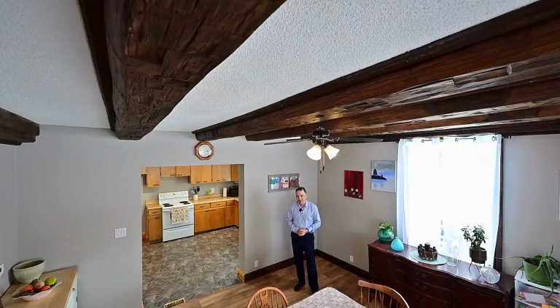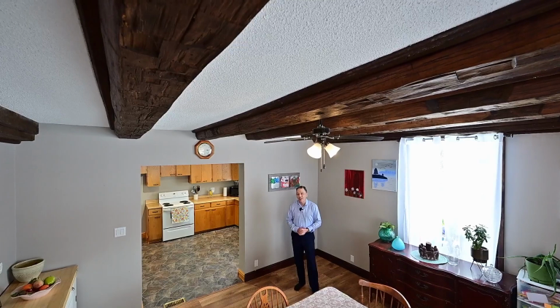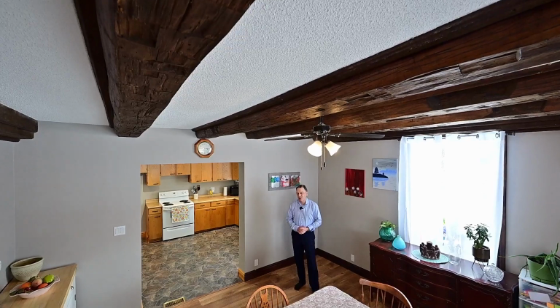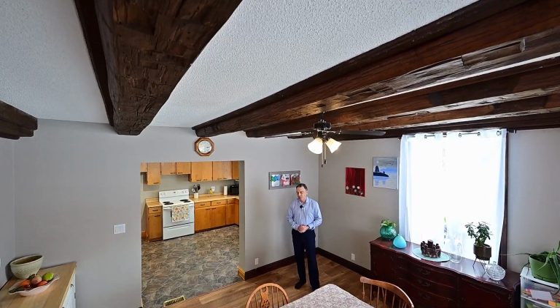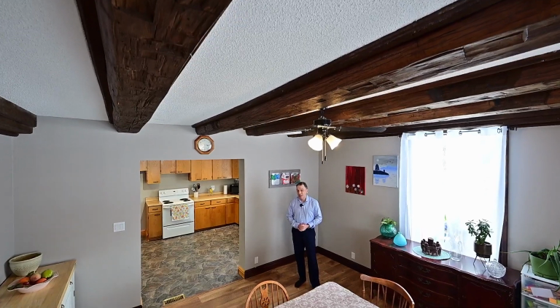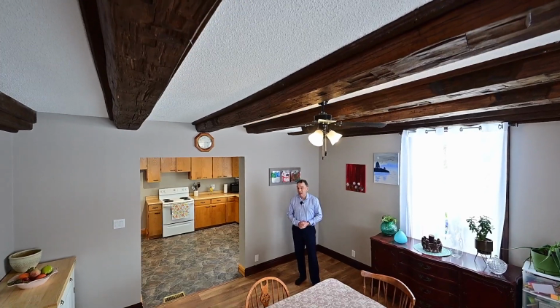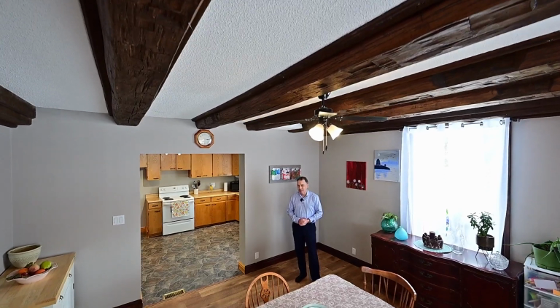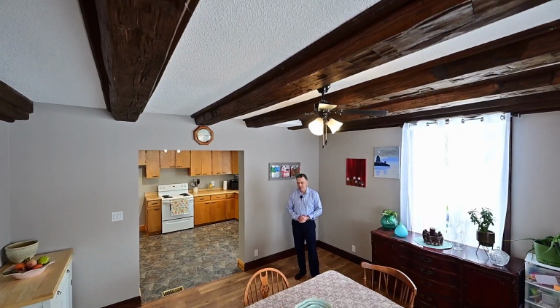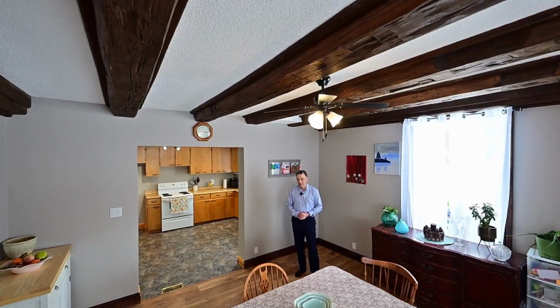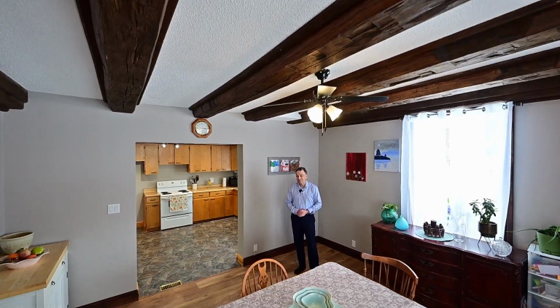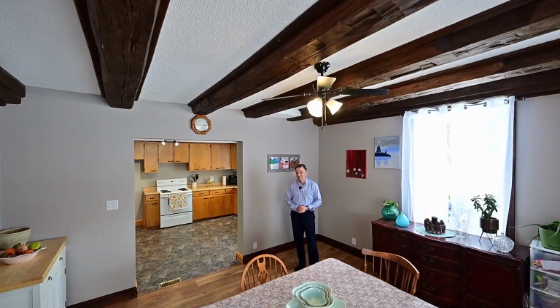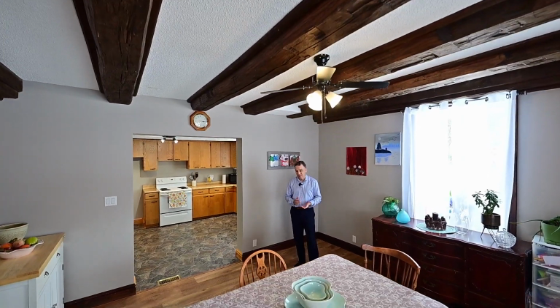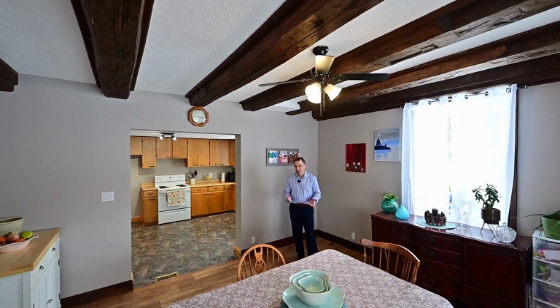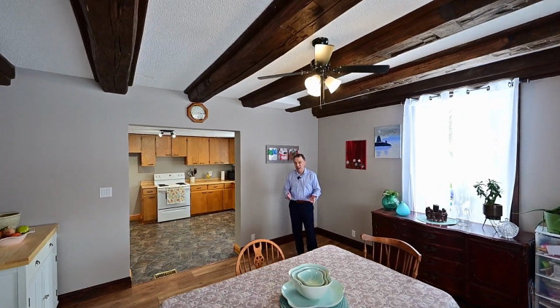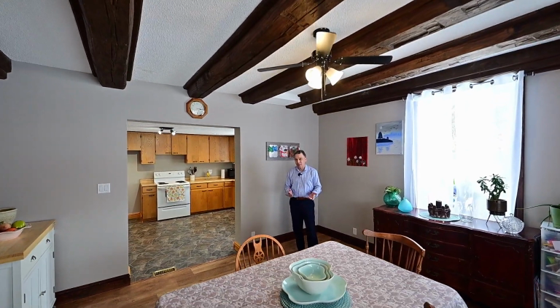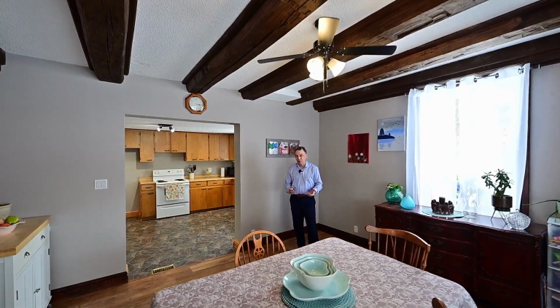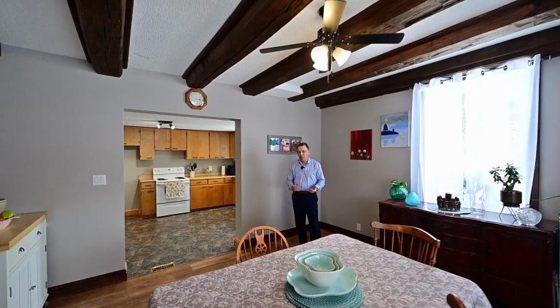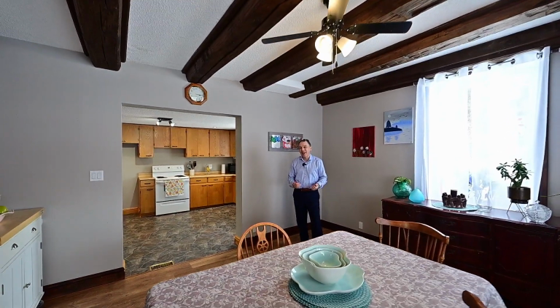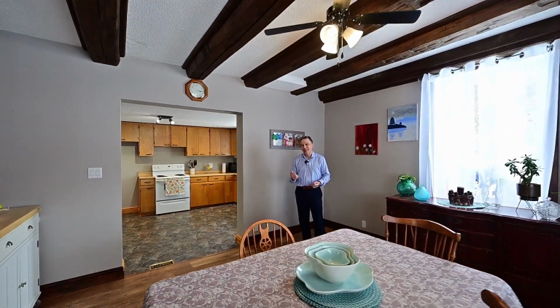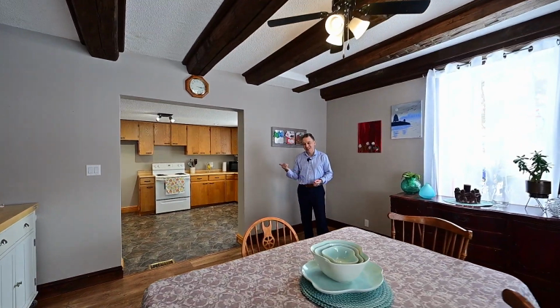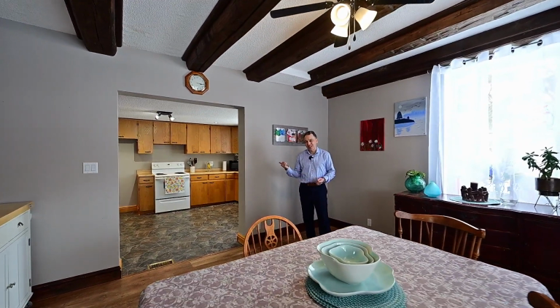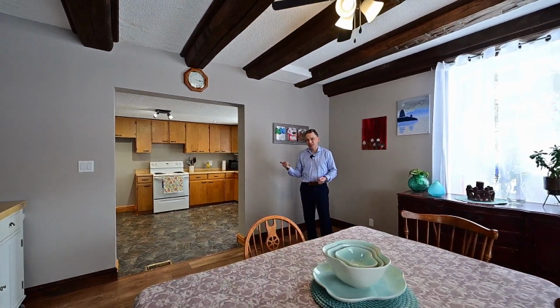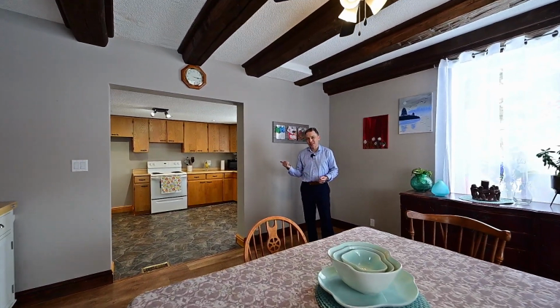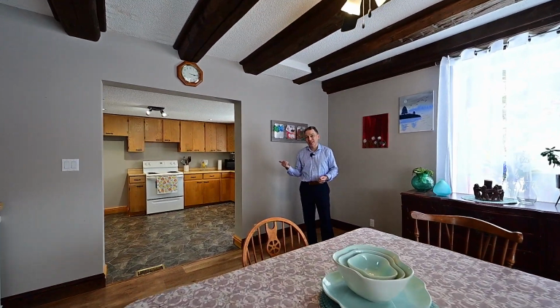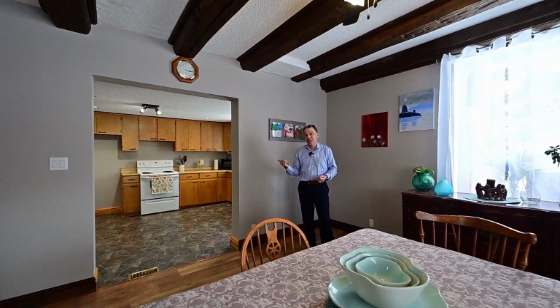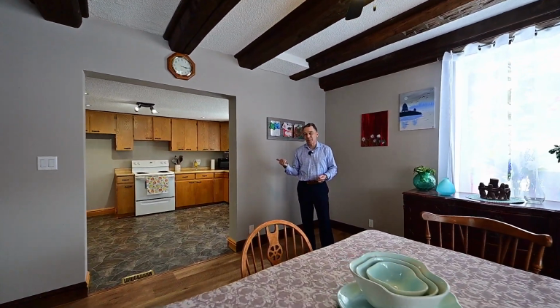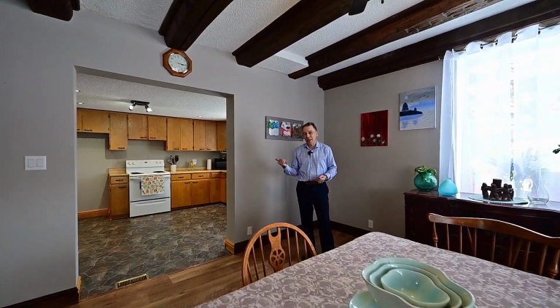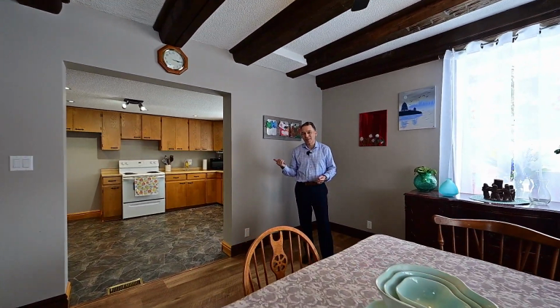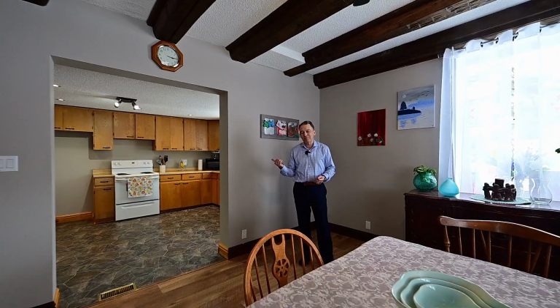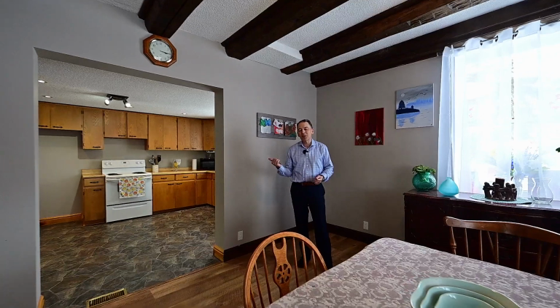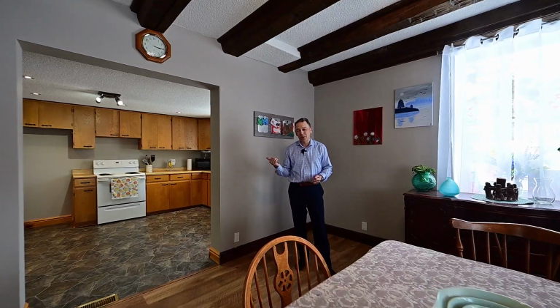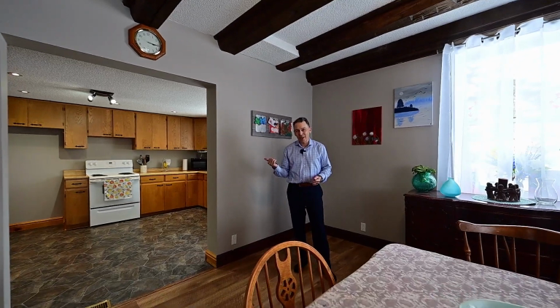You don't need me to tell you — this is the dining room, and that's the kitchen. Cameraman, take it away.